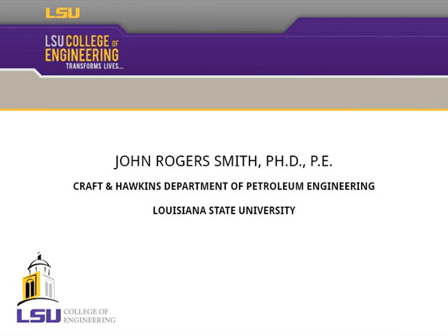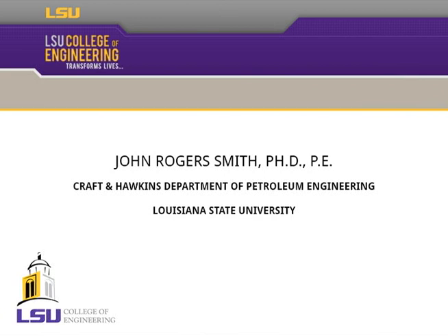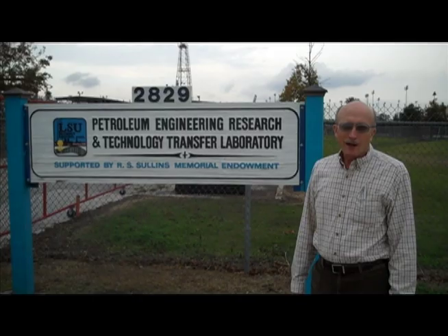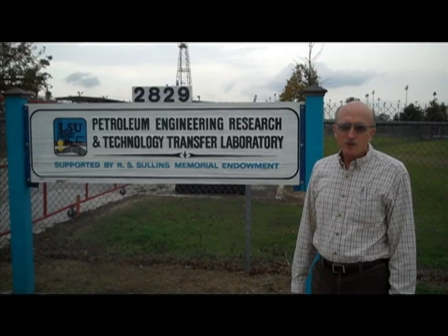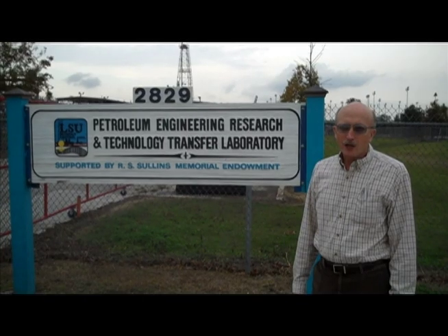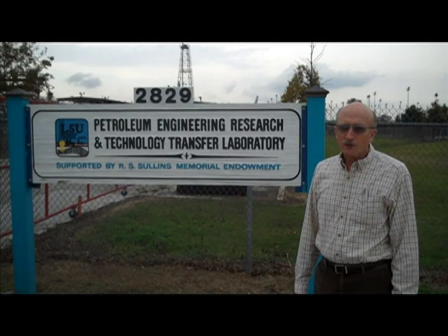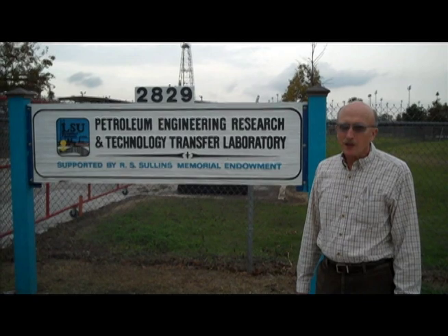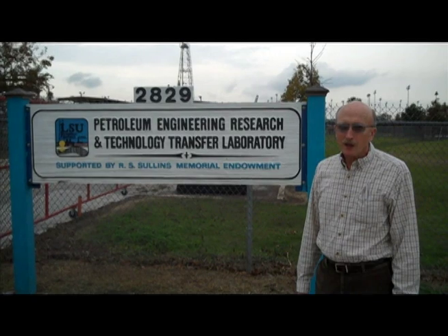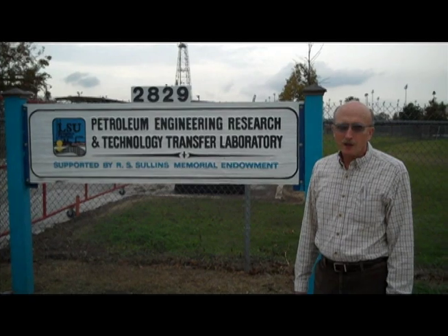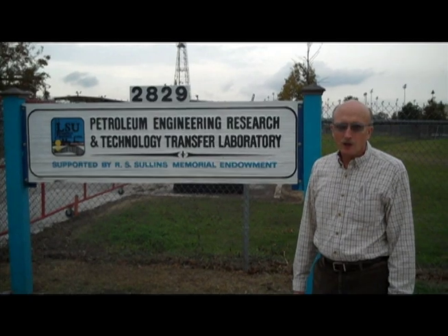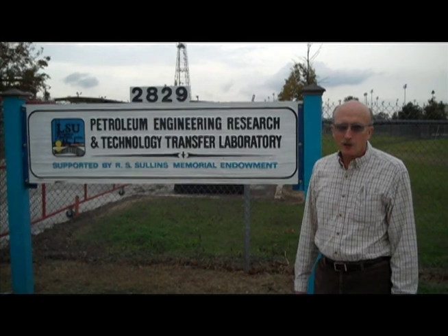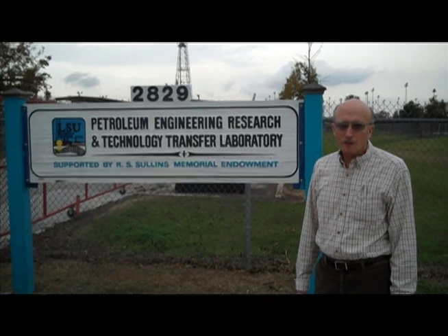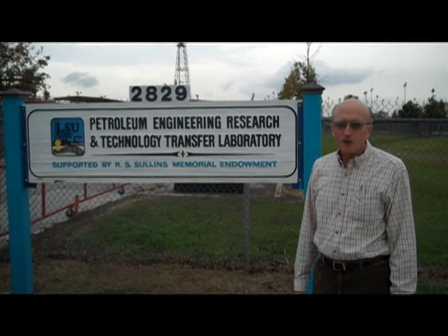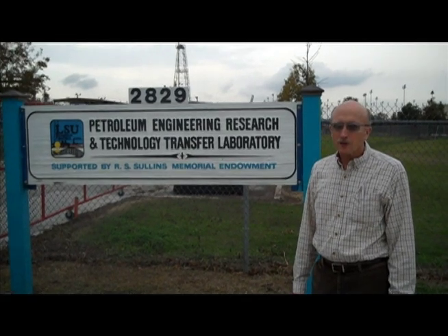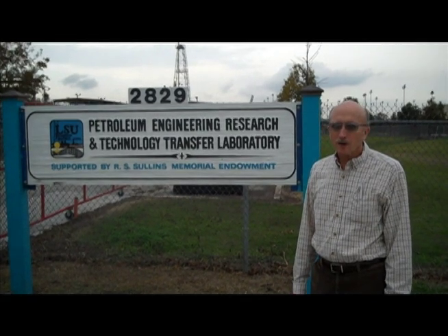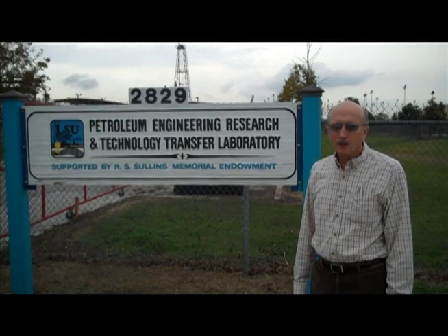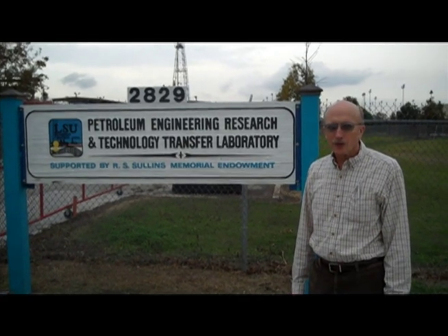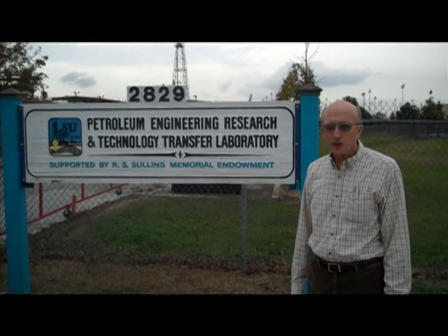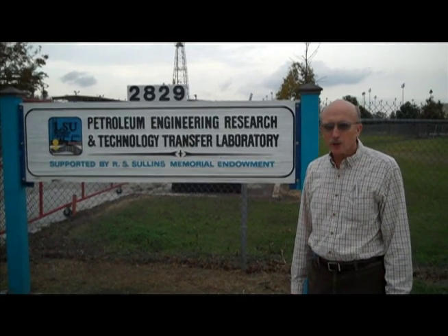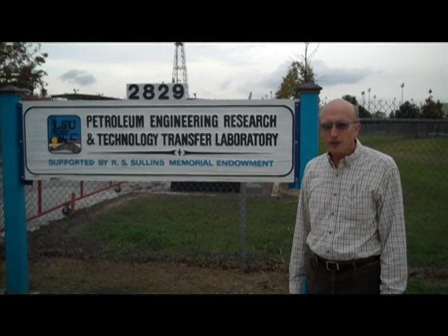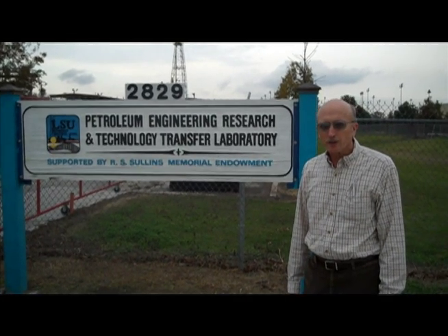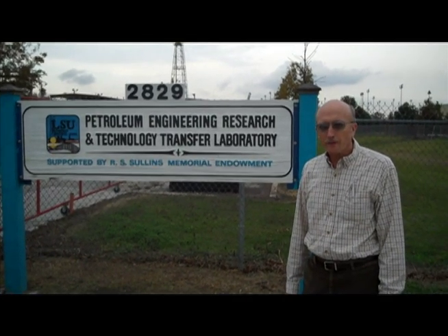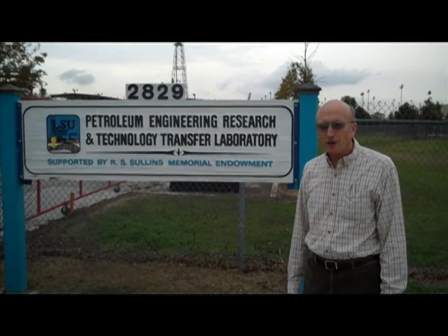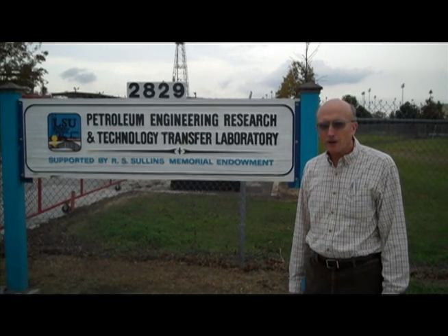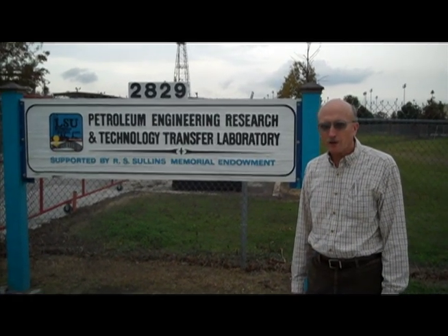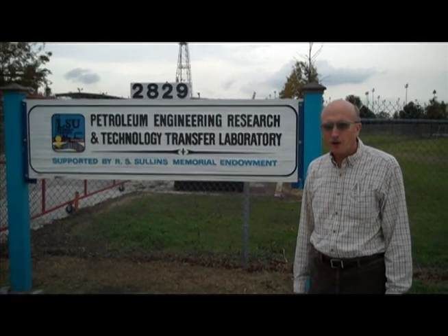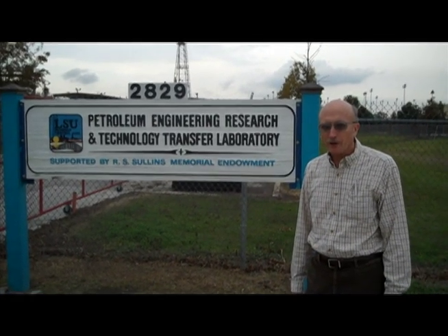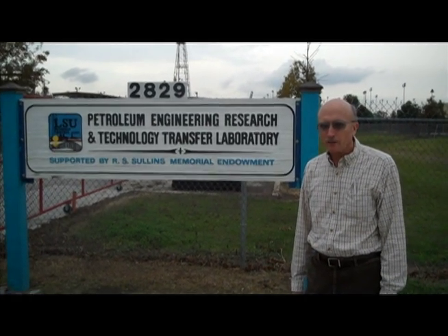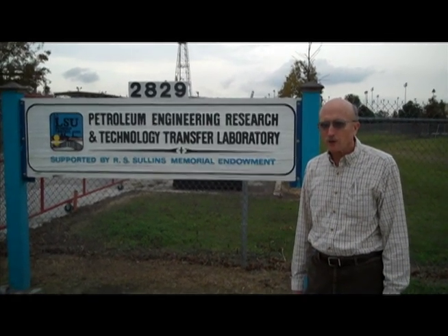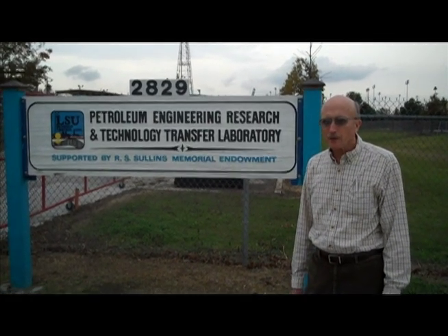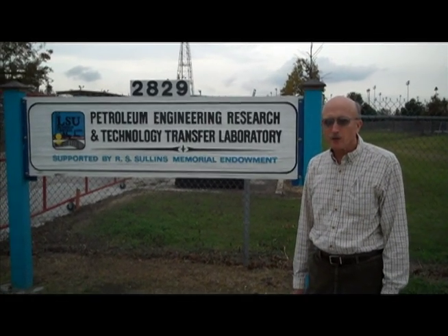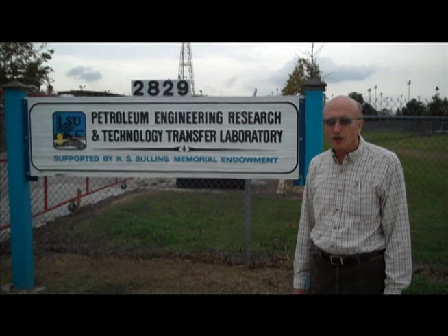My name is John Smith. I'm an associate professor here at LSU in the Crafton-Hawkins Department of Petroleum Engineering.